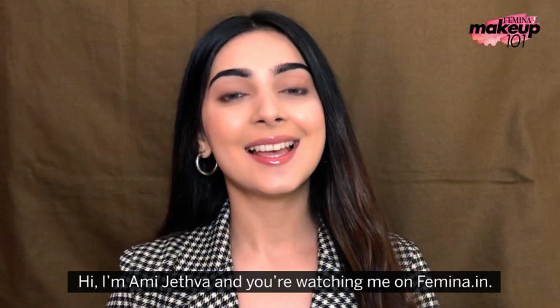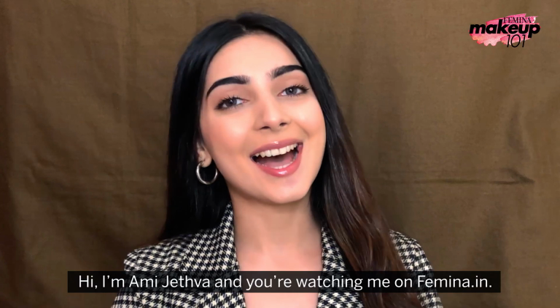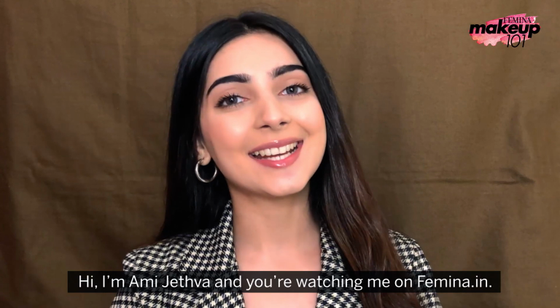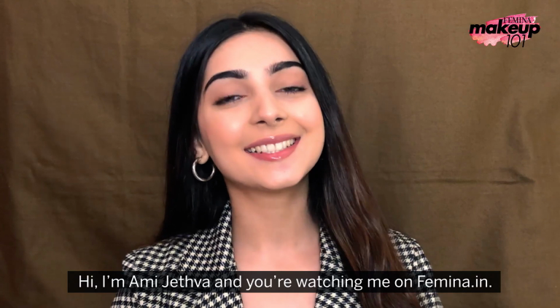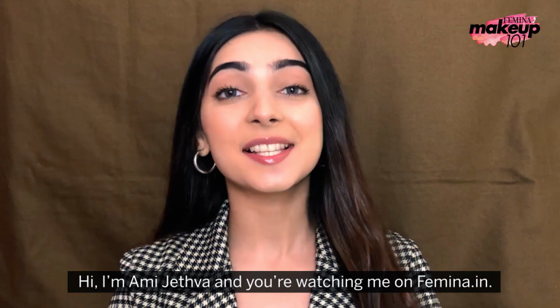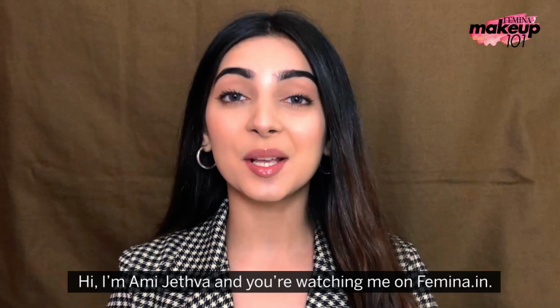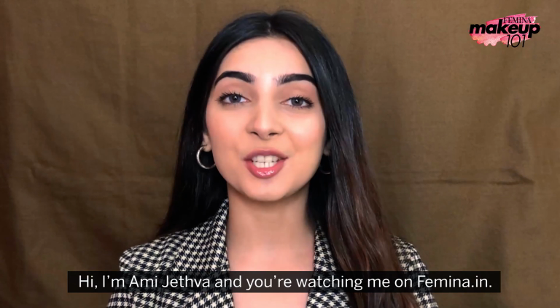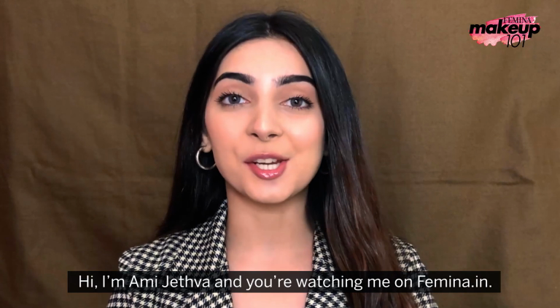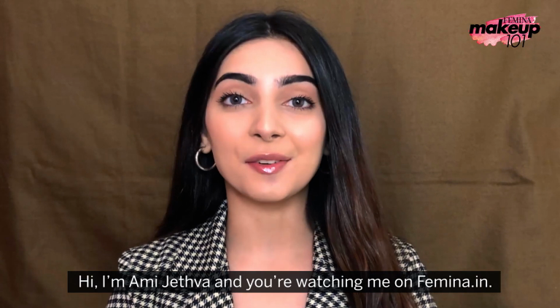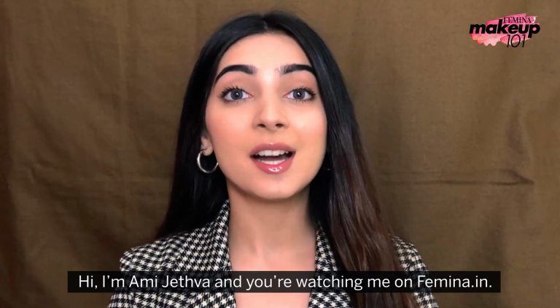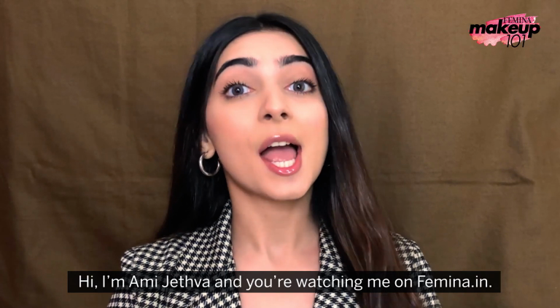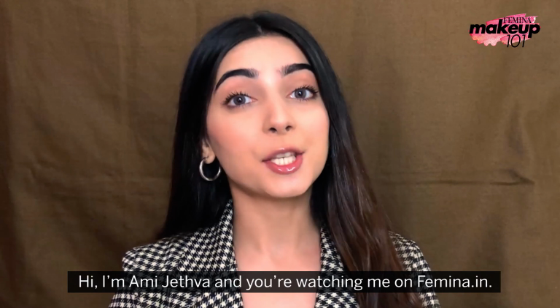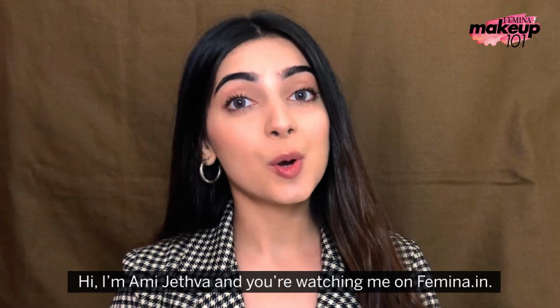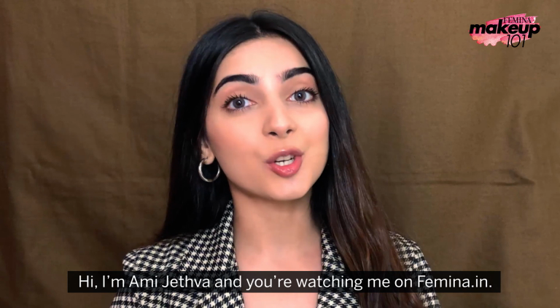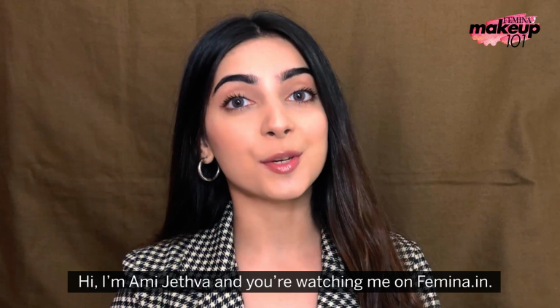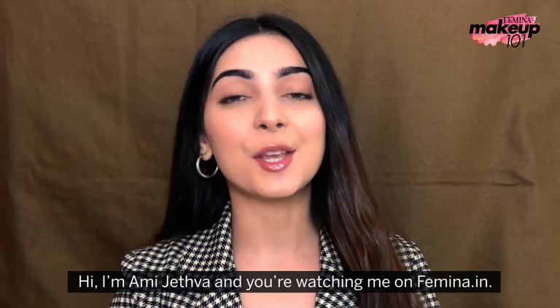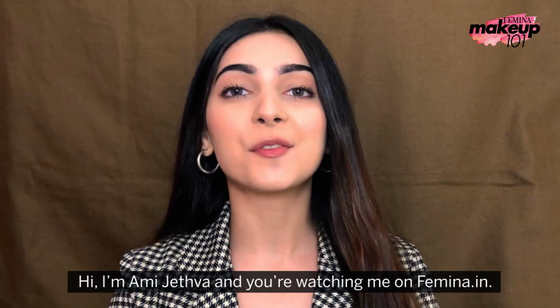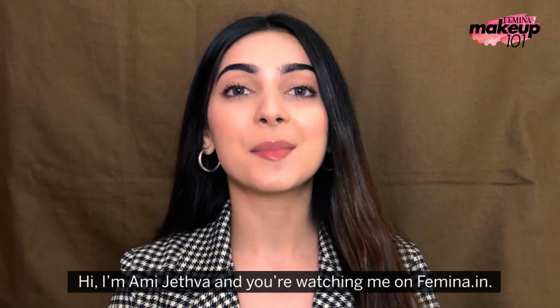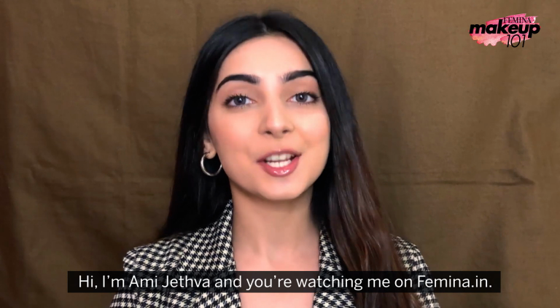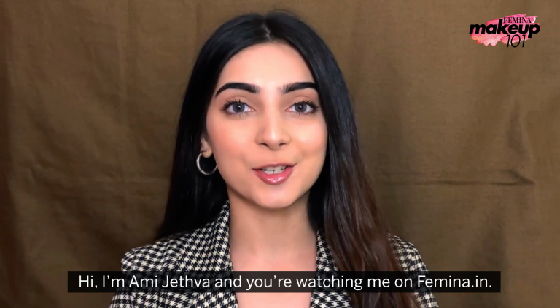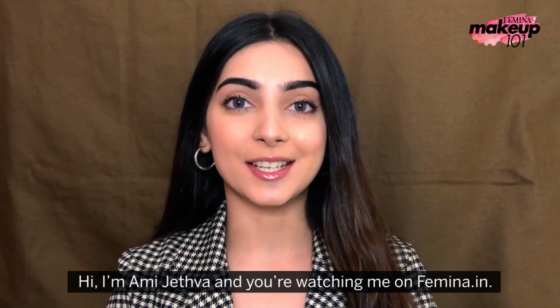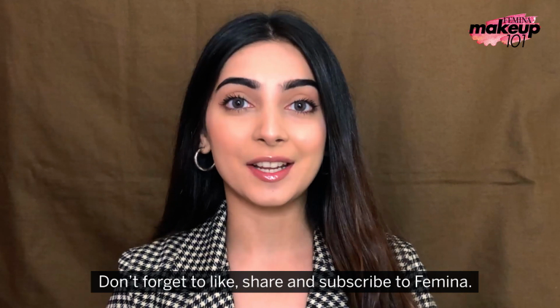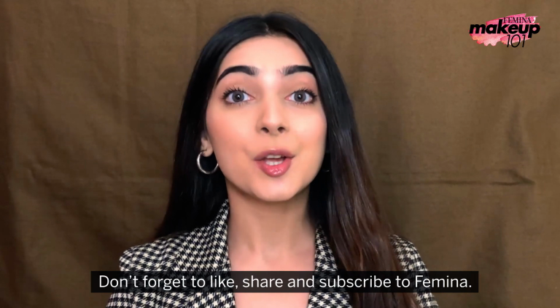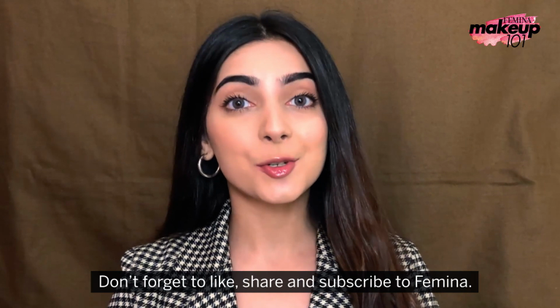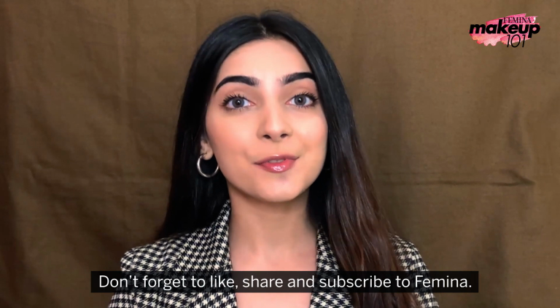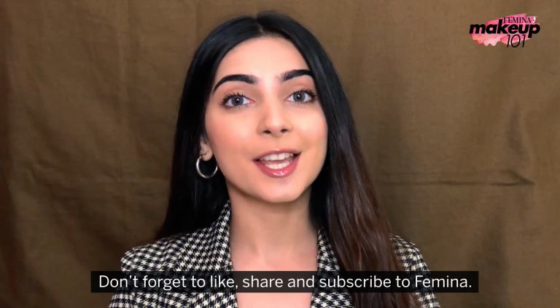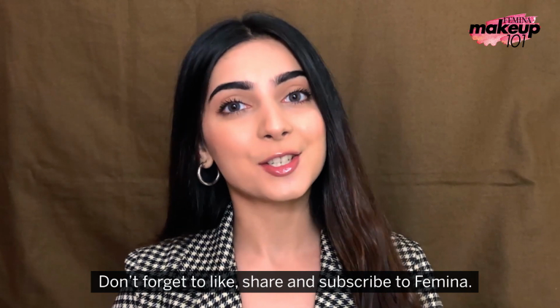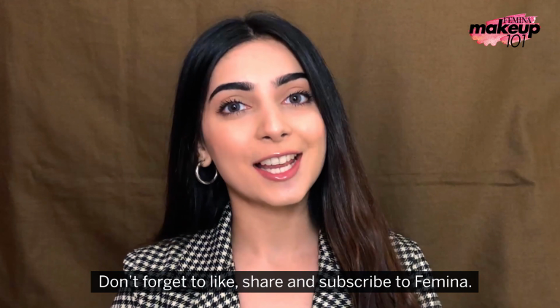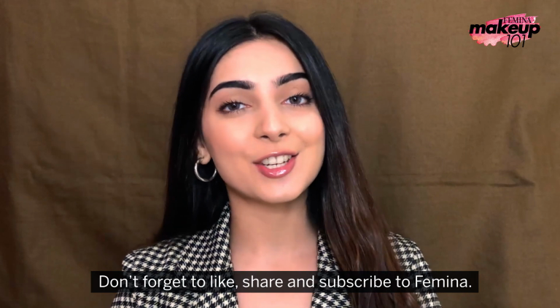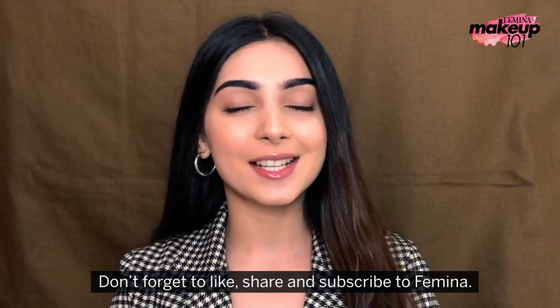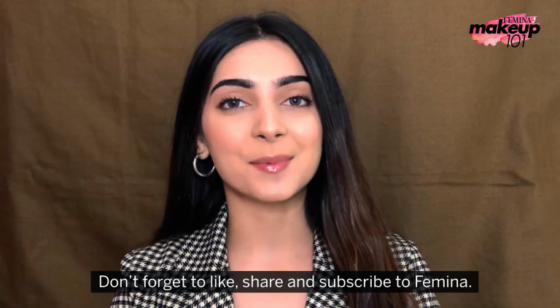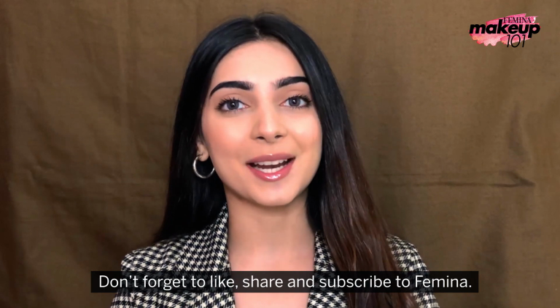Hi, this is Amit Hietwa and you are watching me on Femina.in. Don't forget to like, share and subscribe!